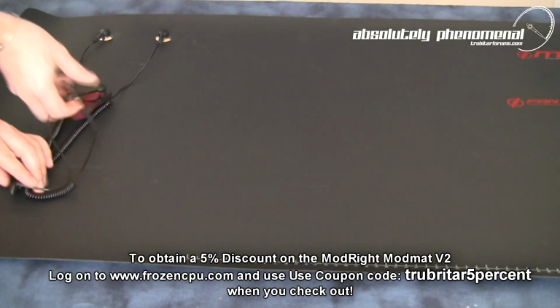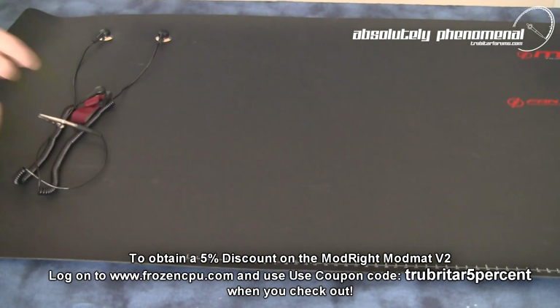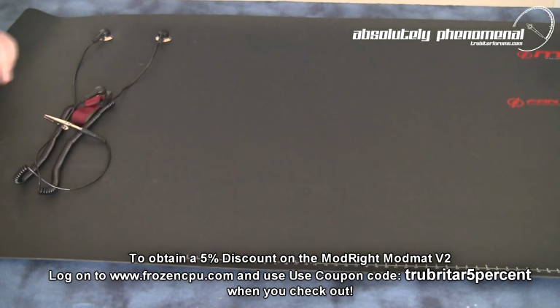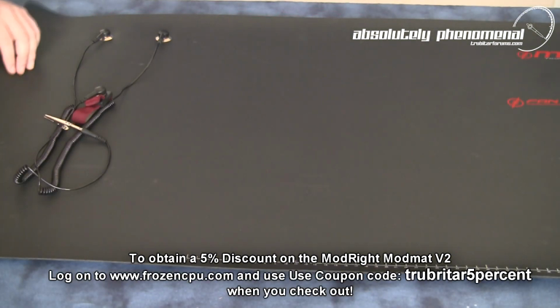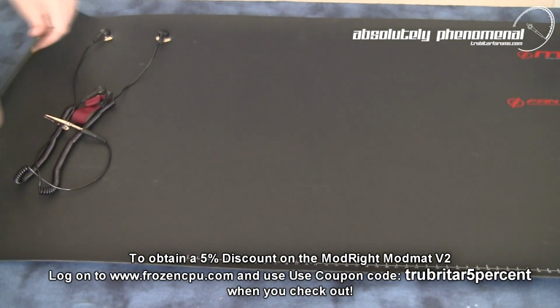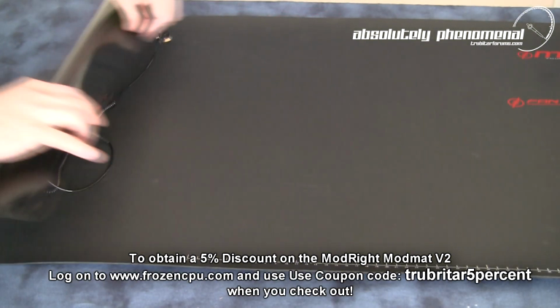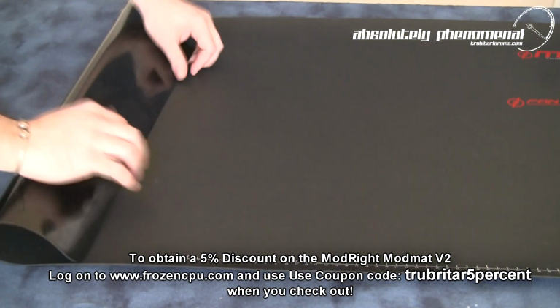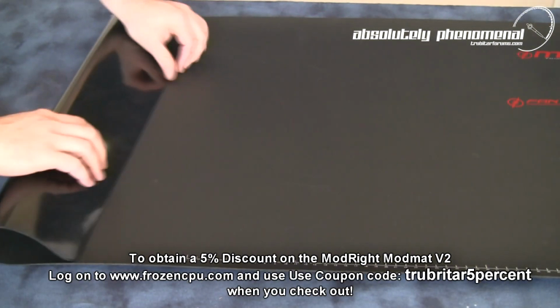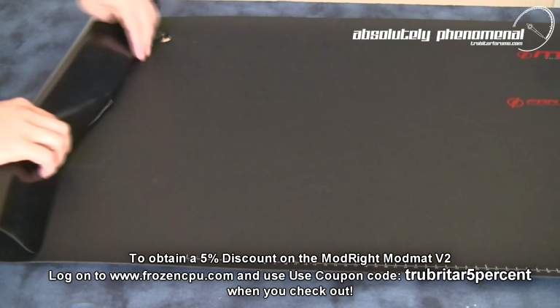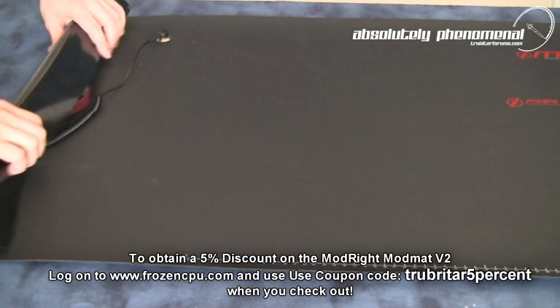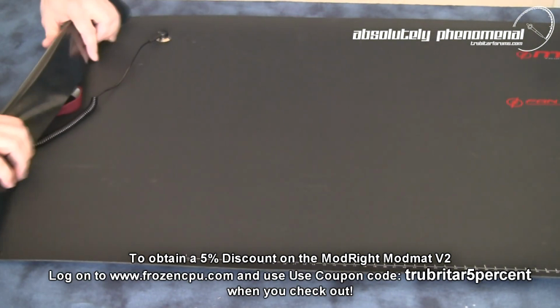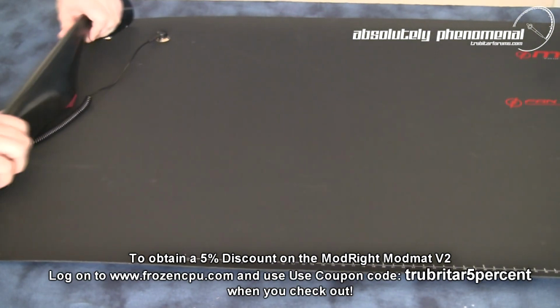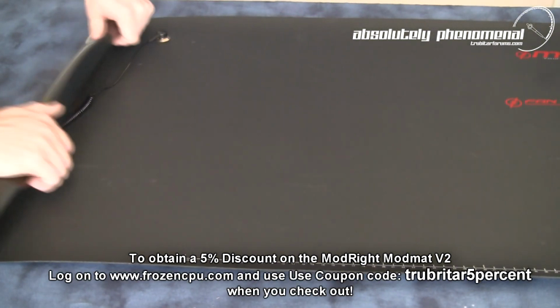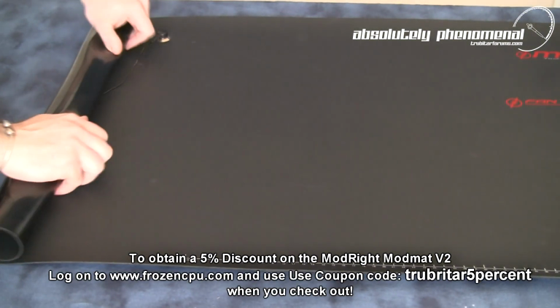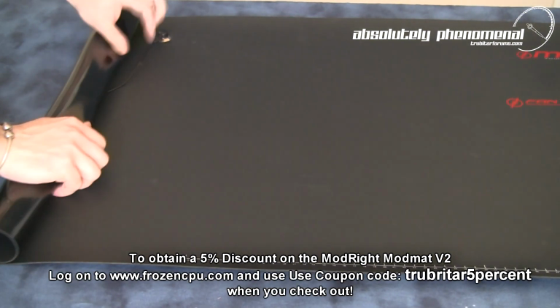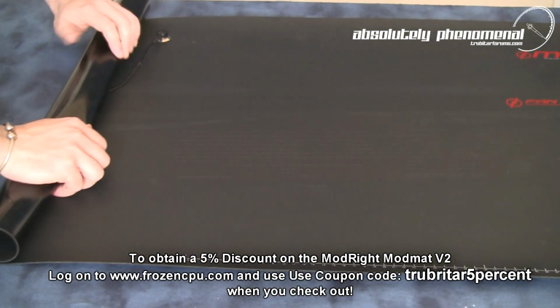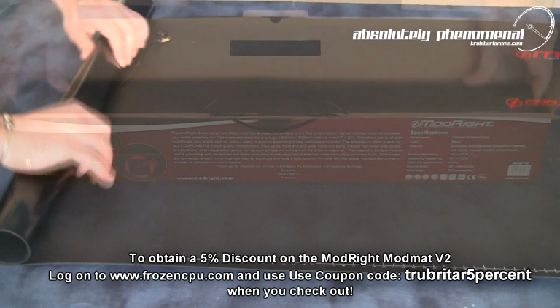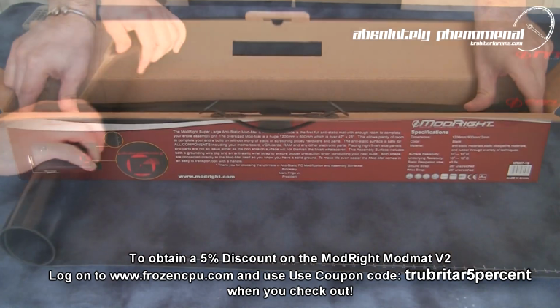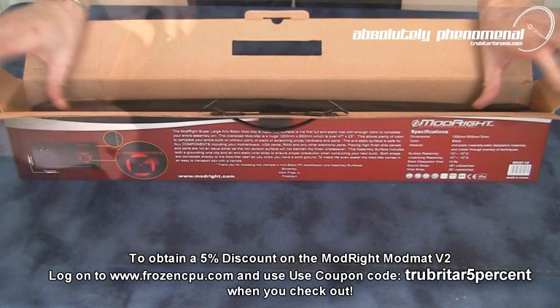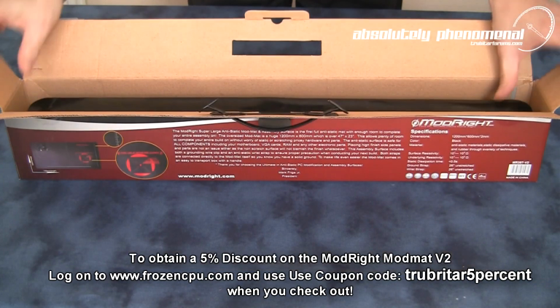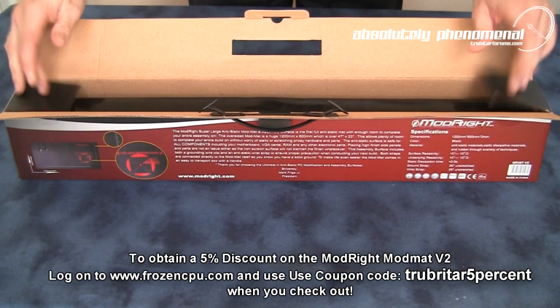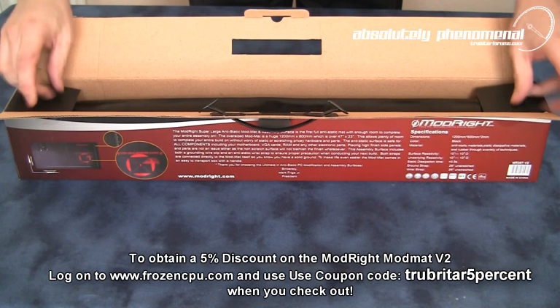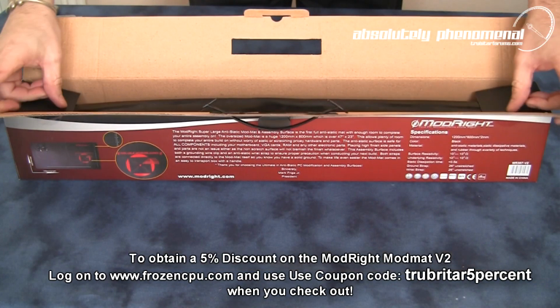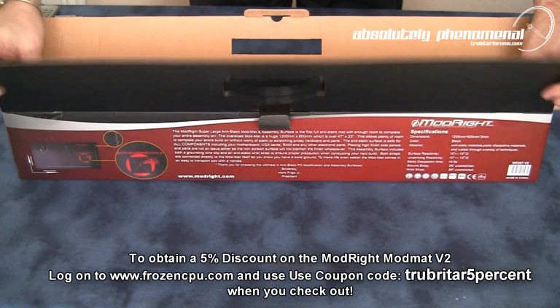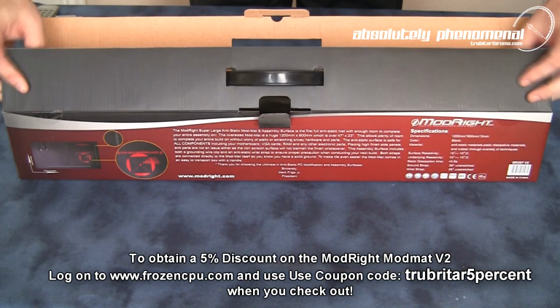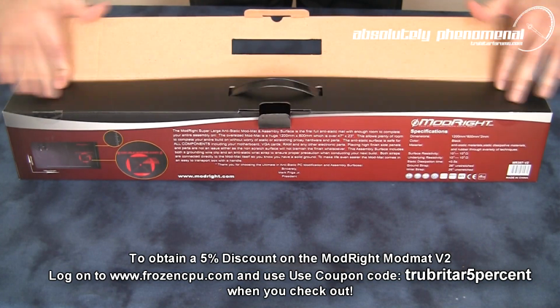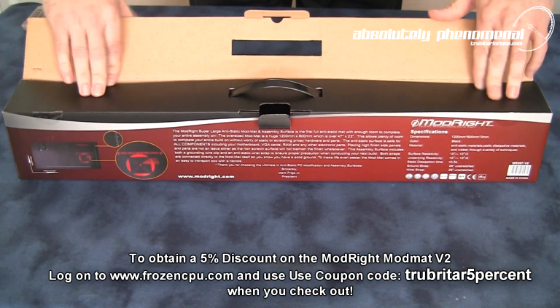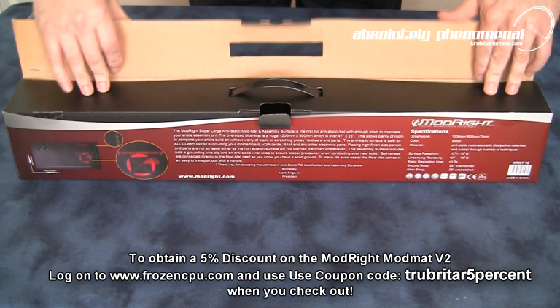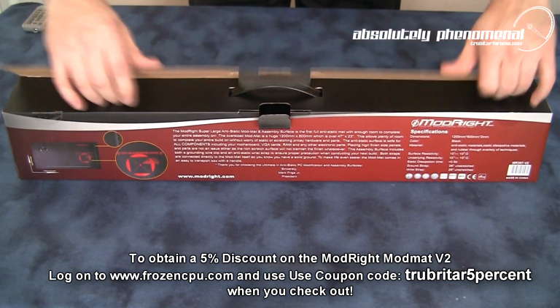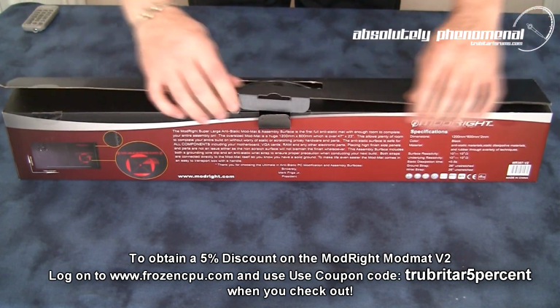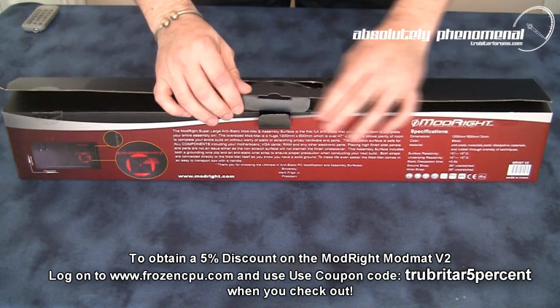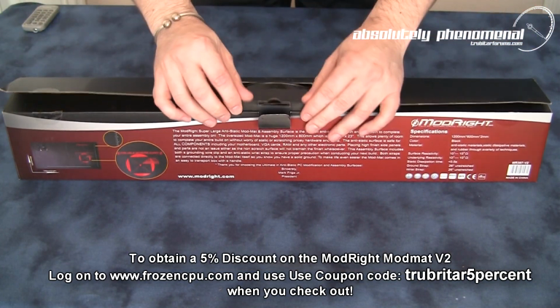And when you're finished with your ModMAT, simply roll it up, place it back in its storage box and you're done.